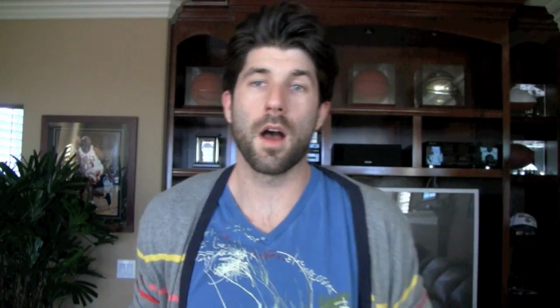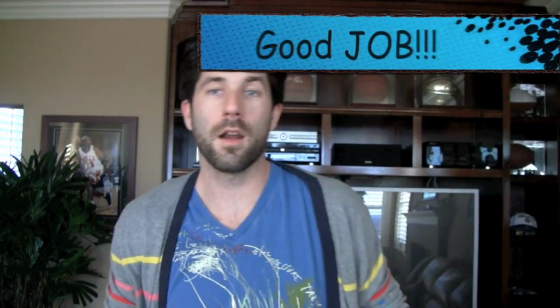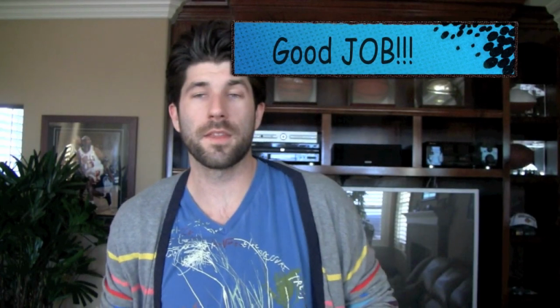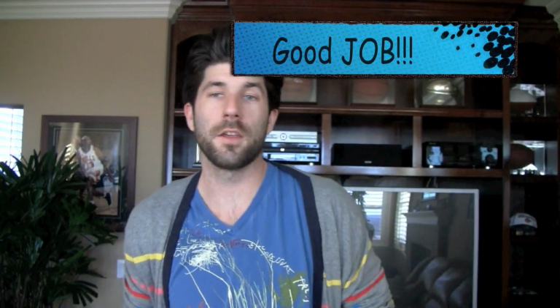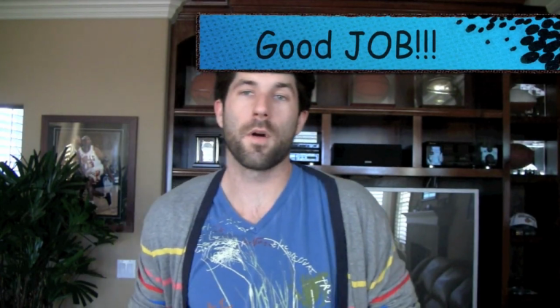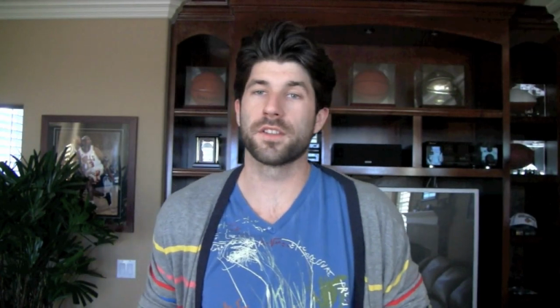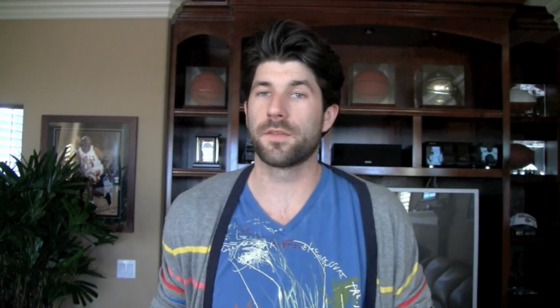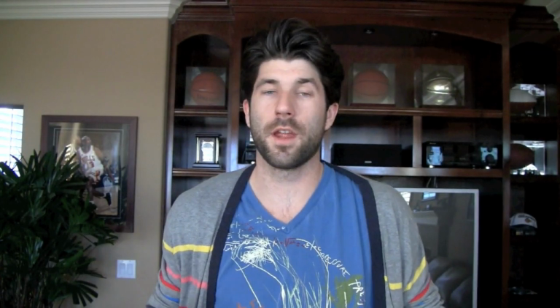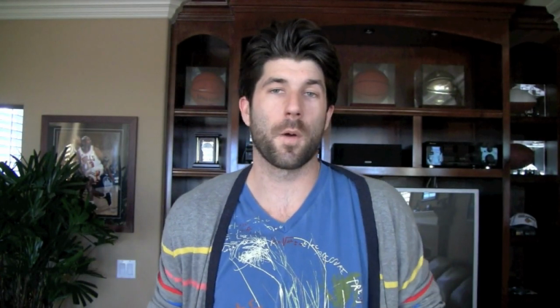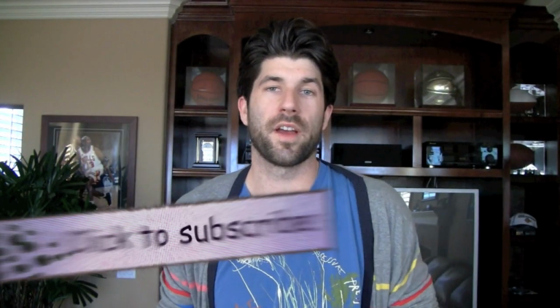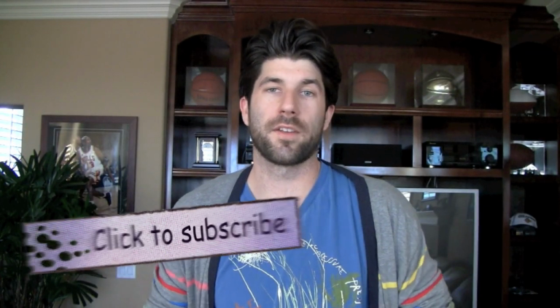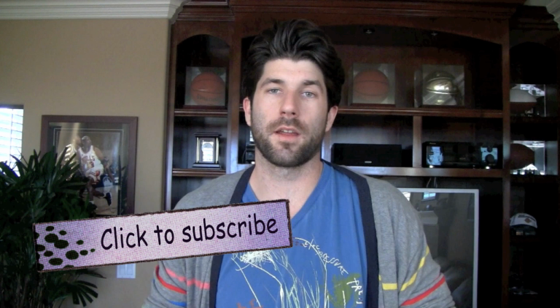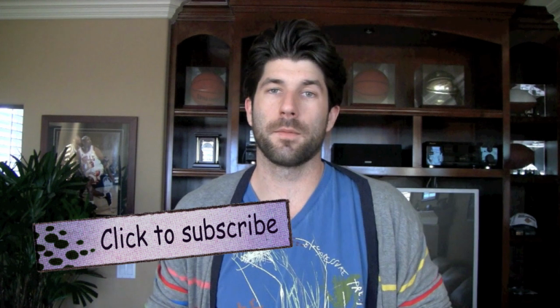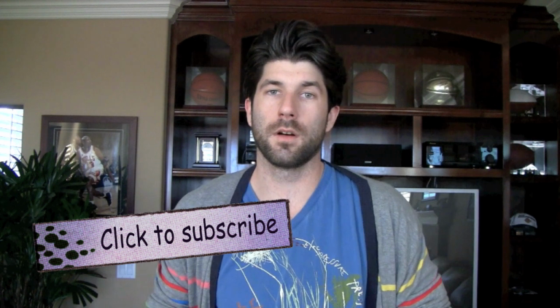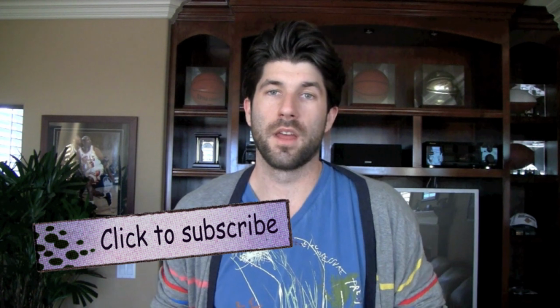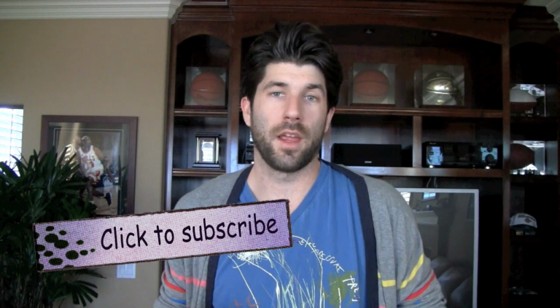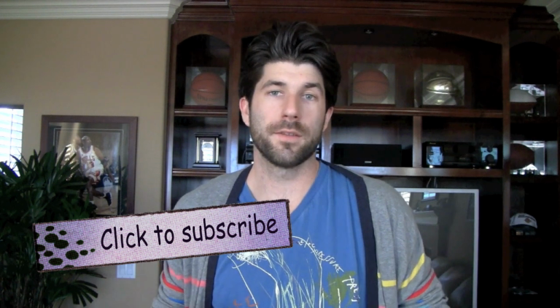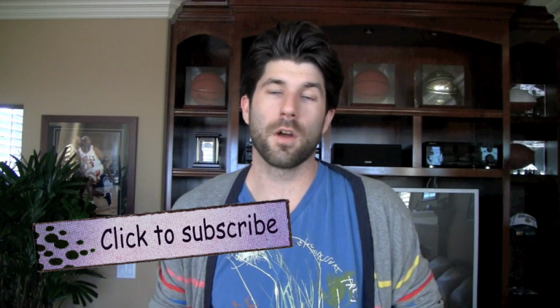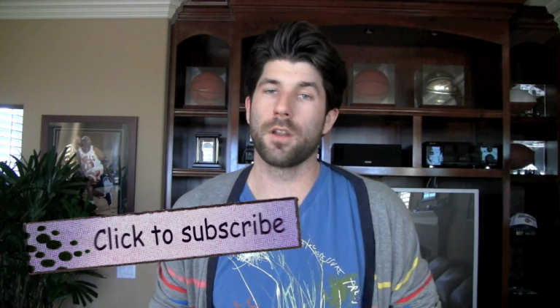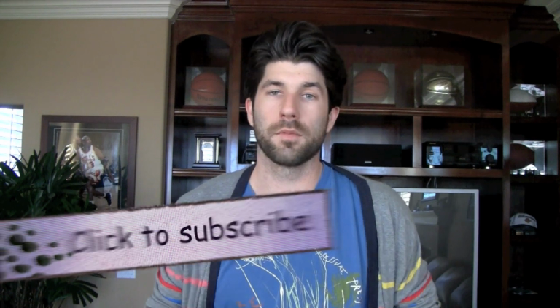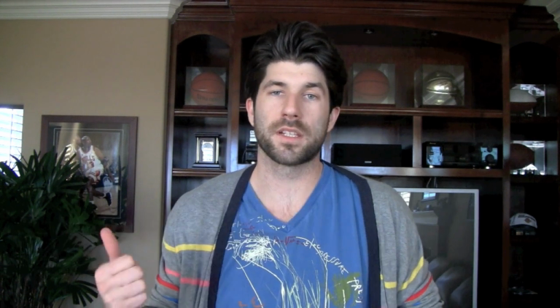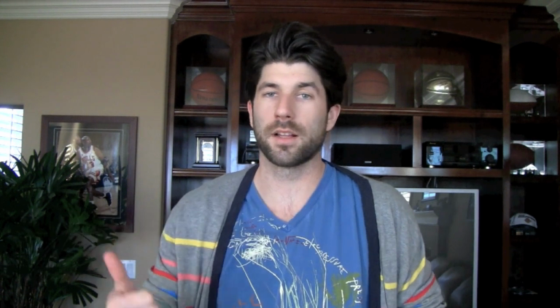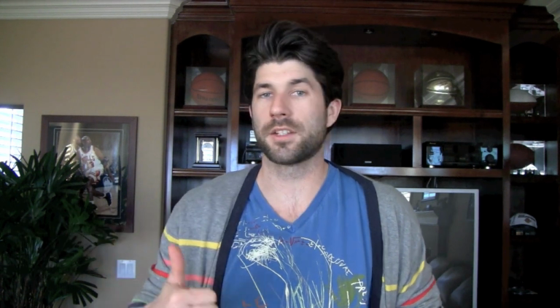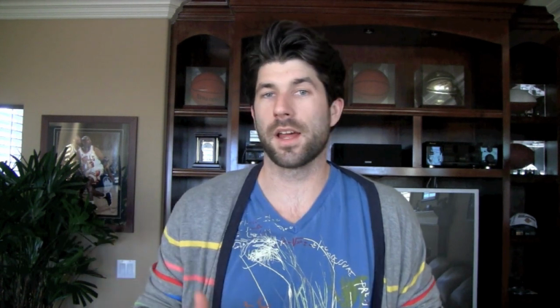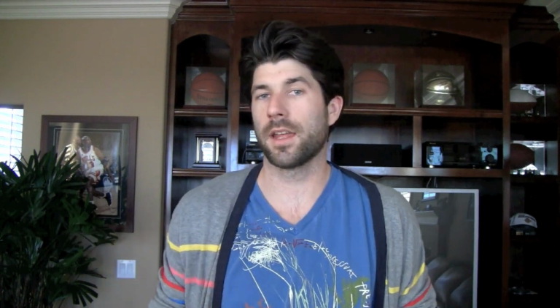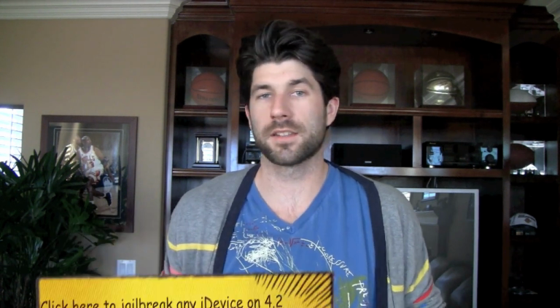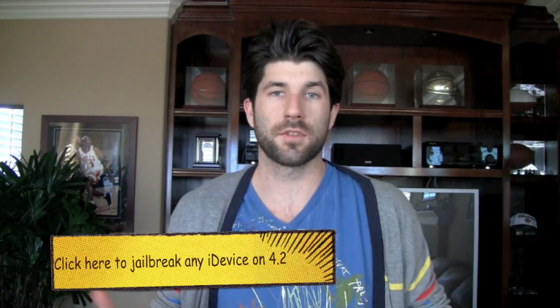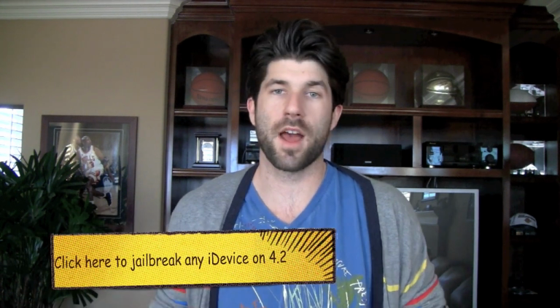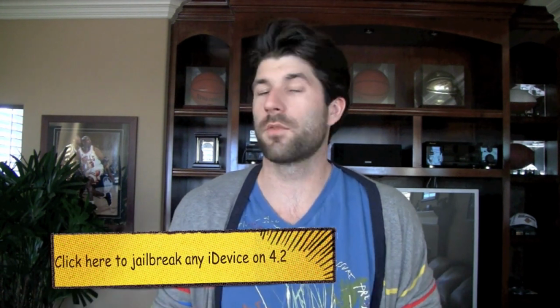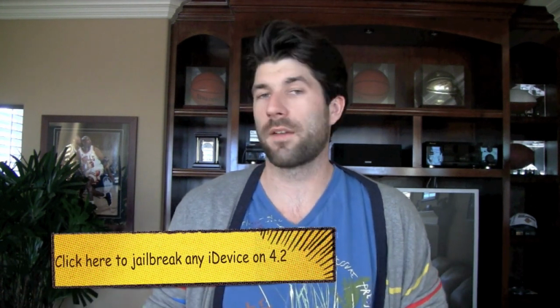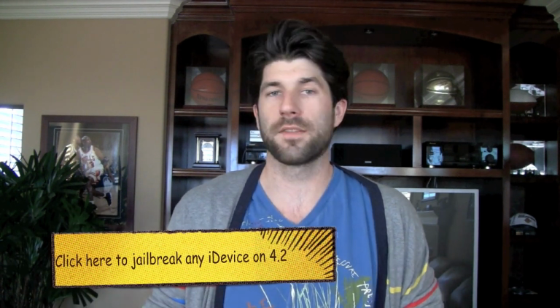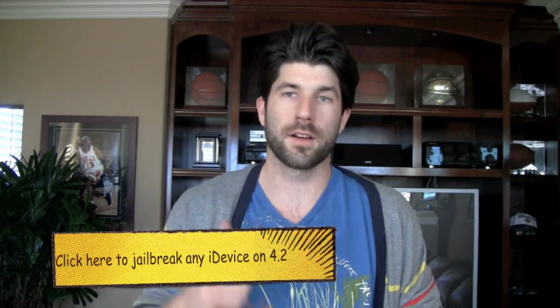Alright, thank you for watching this video. I hope you guys found it helpful. If so, please click that you like it, subscribe, and rate 5 stars.